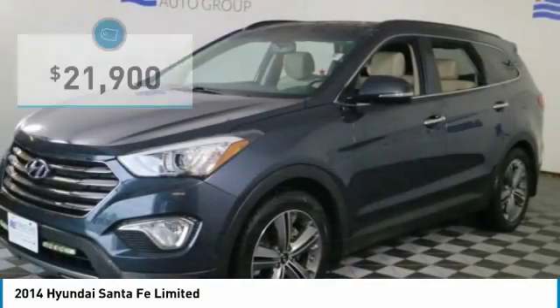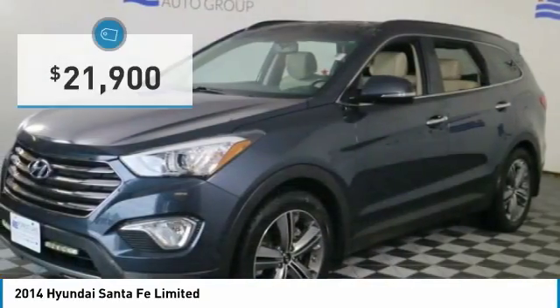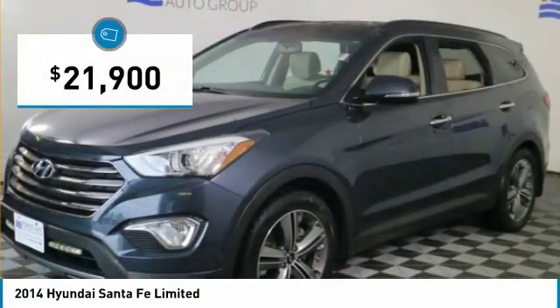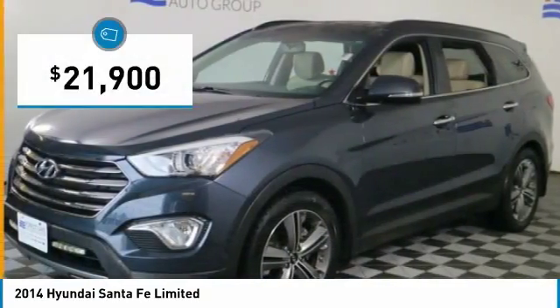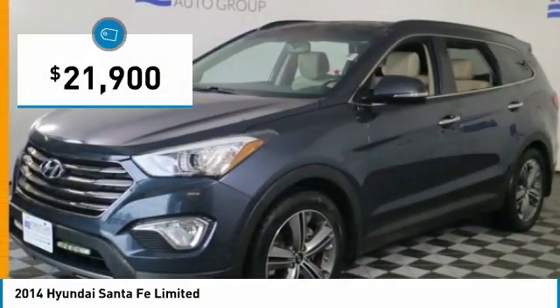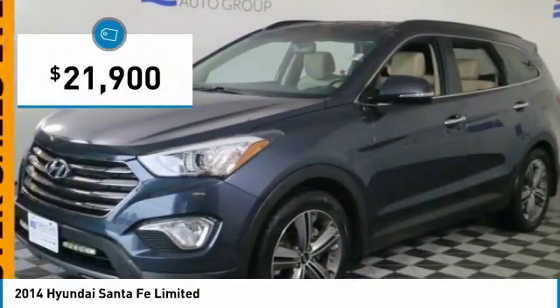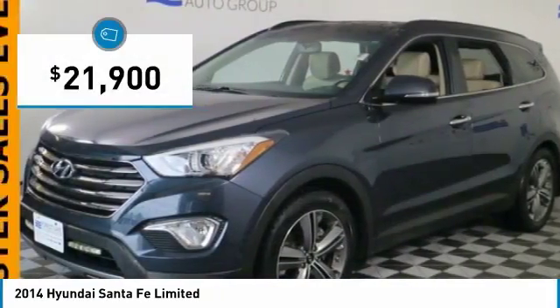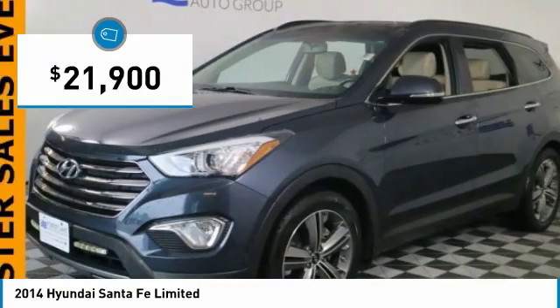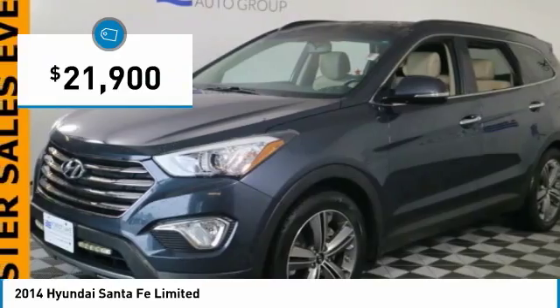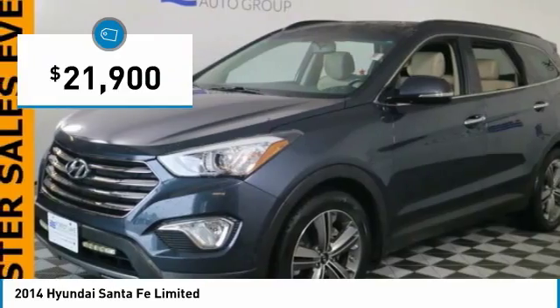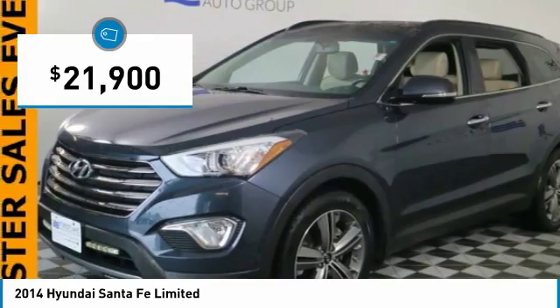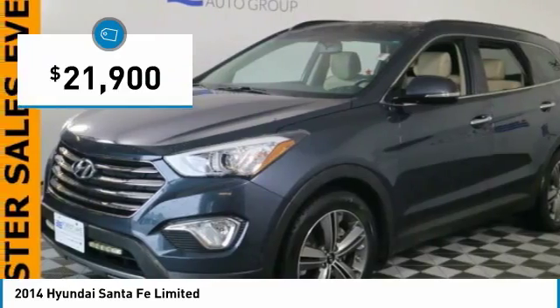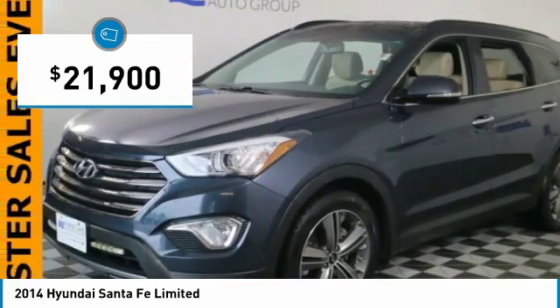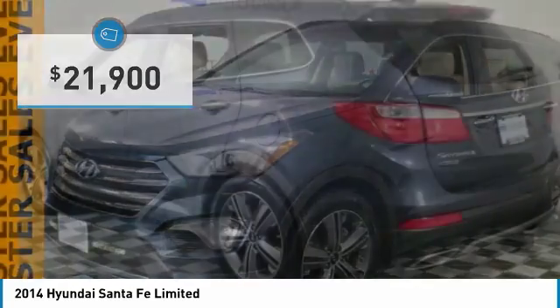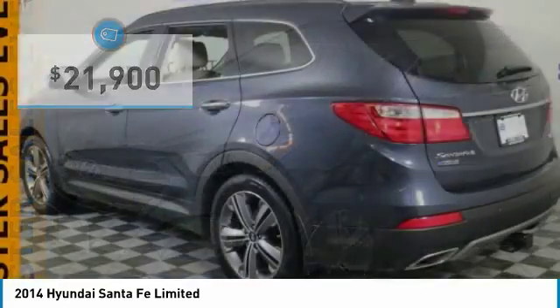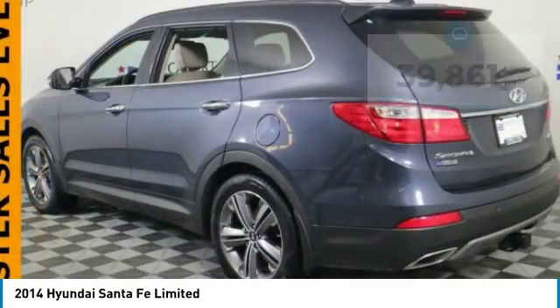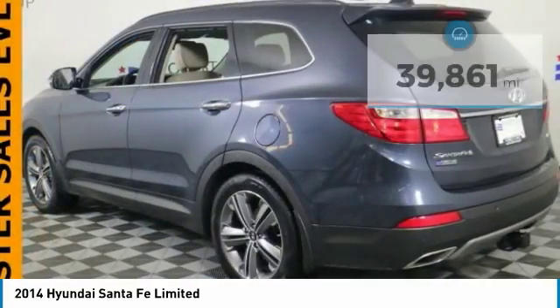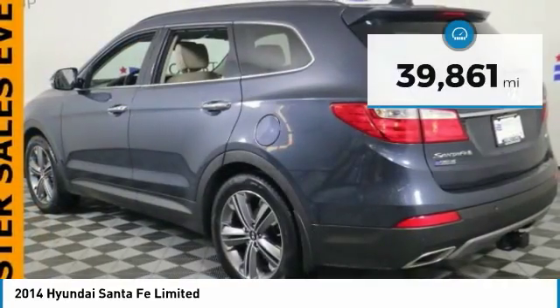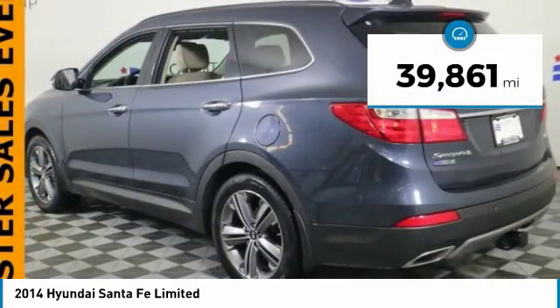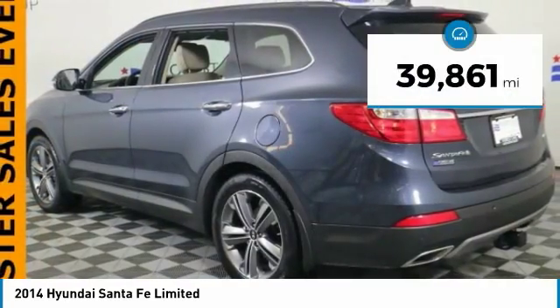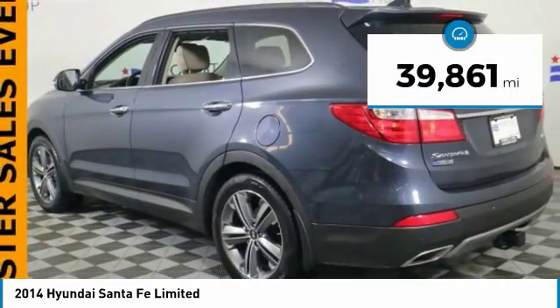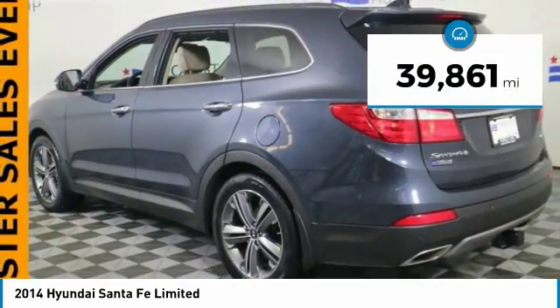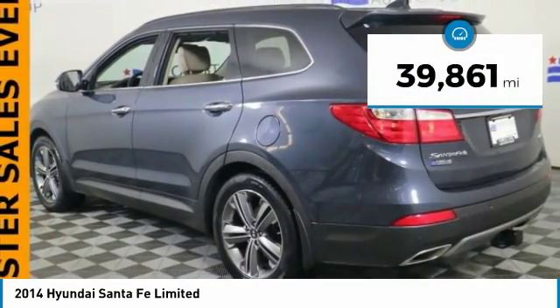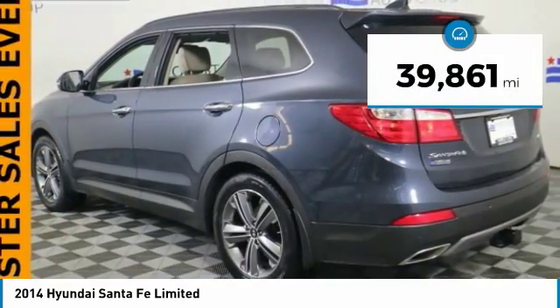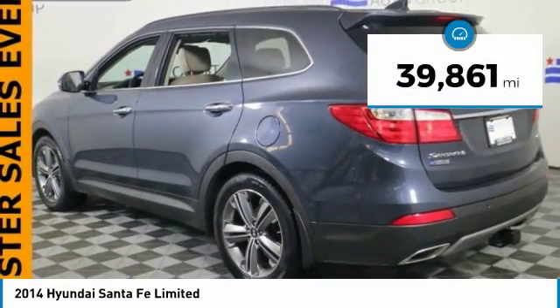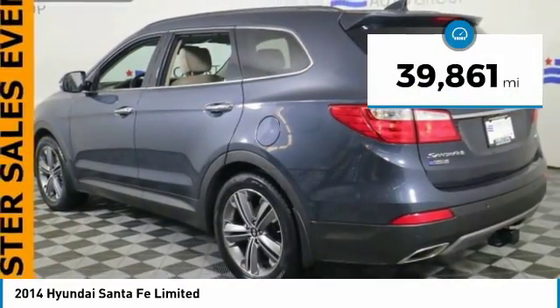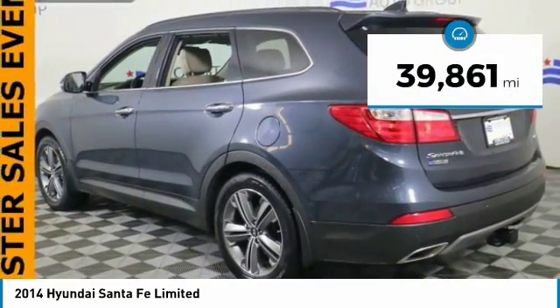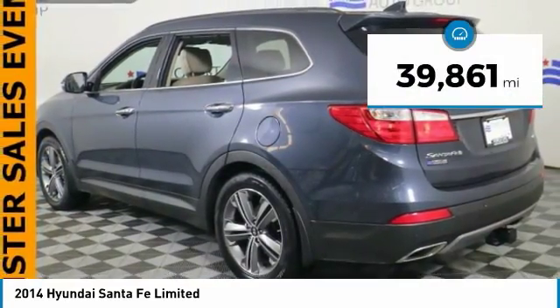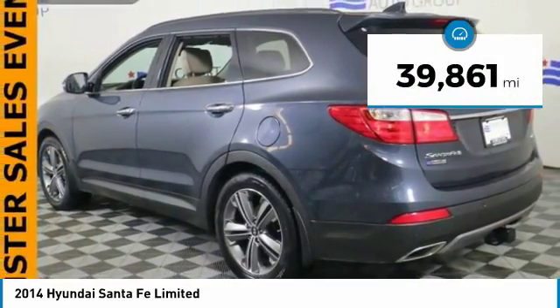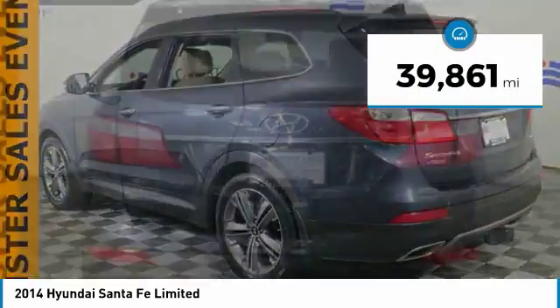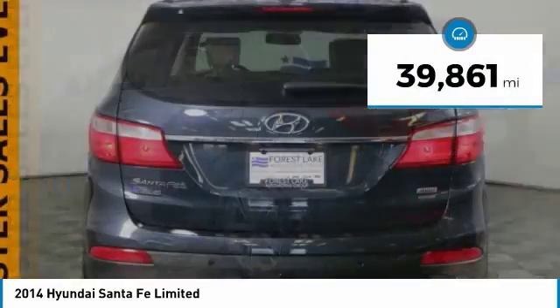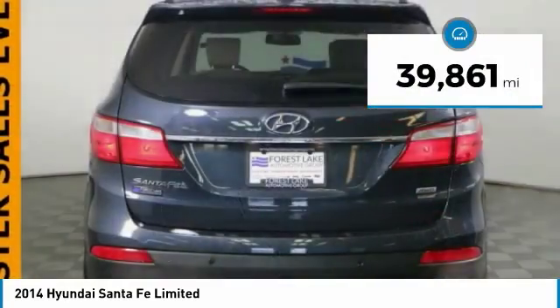And is priced below $25,000. This vehicle has less than 40,000 miles.